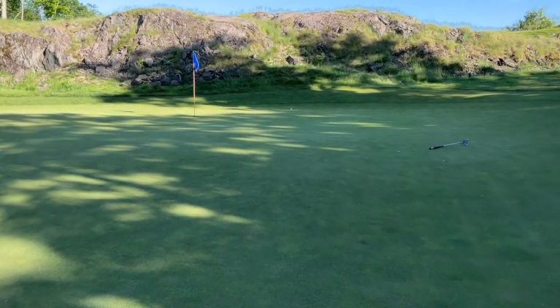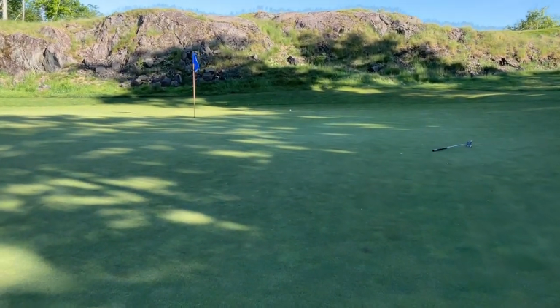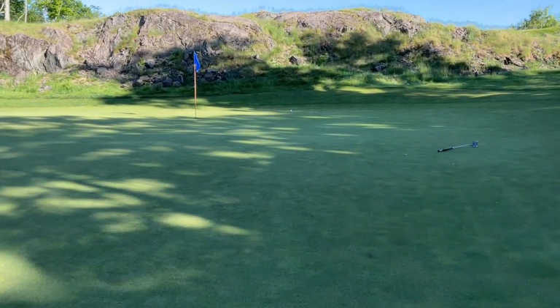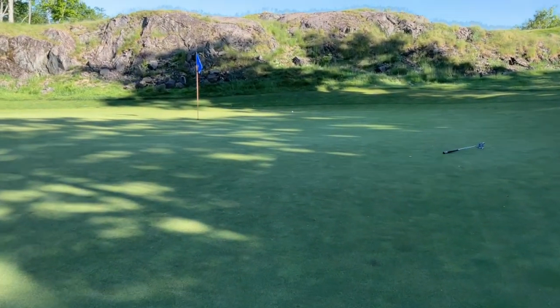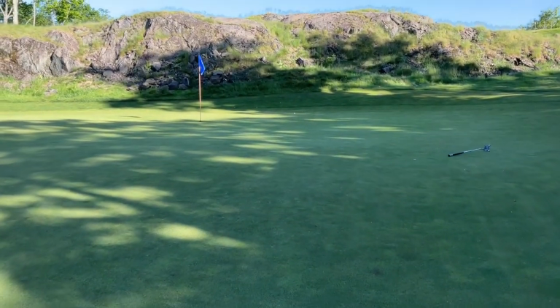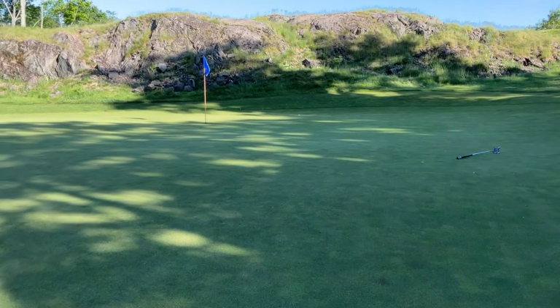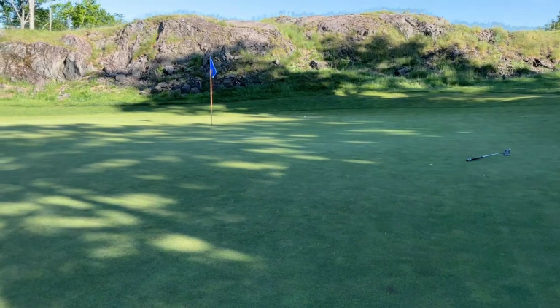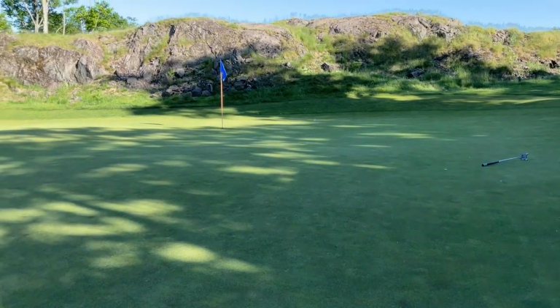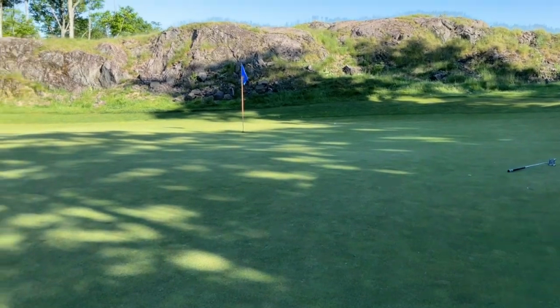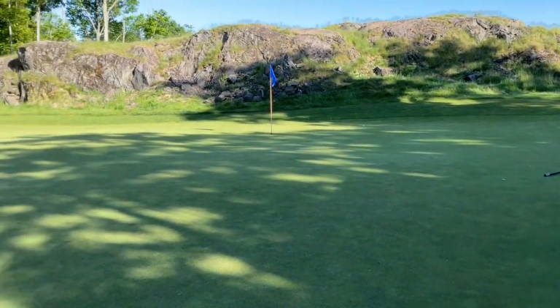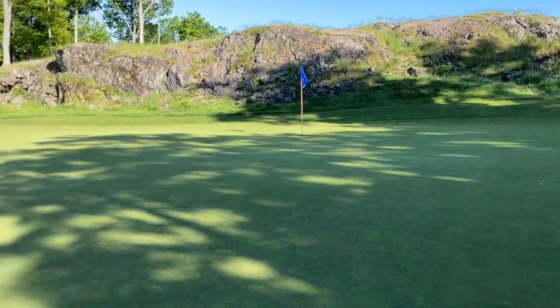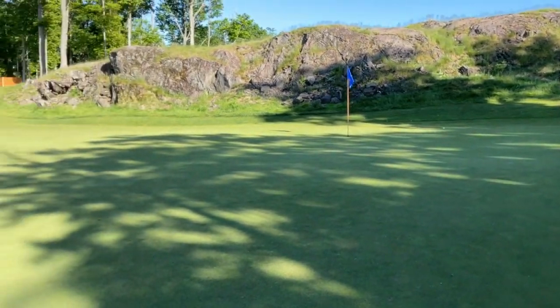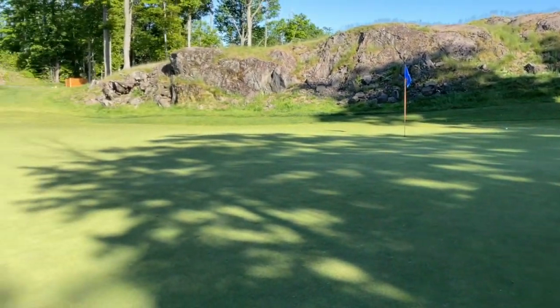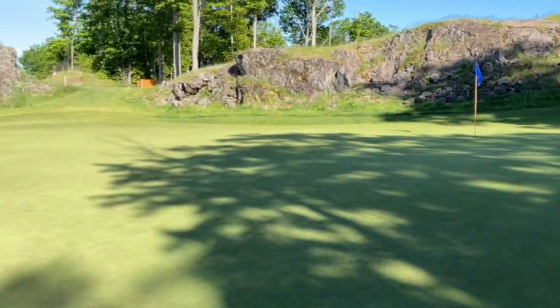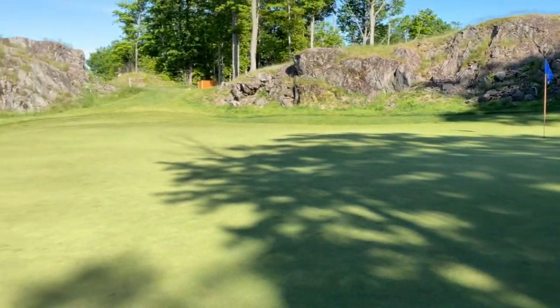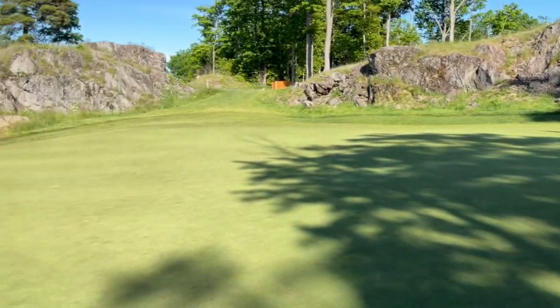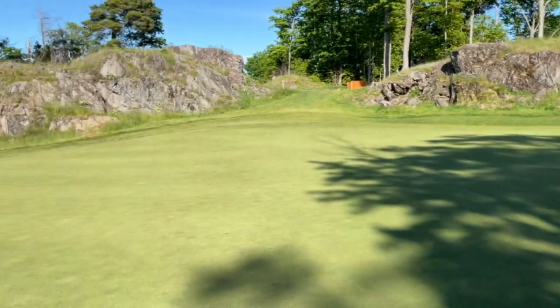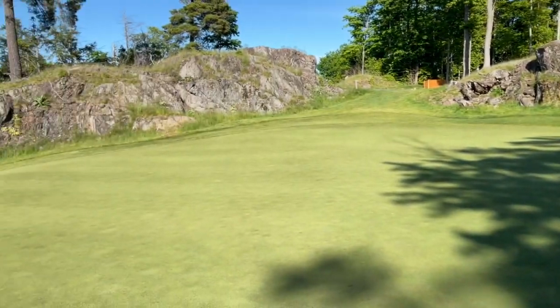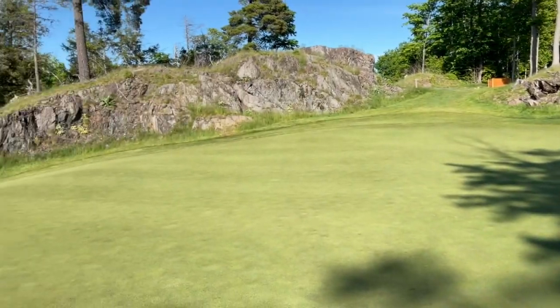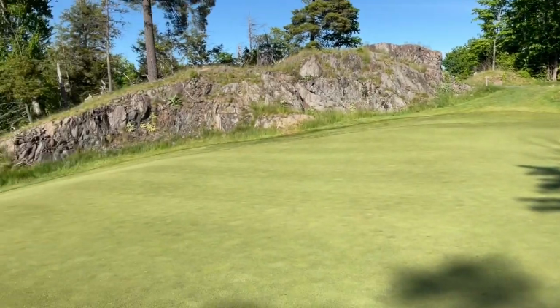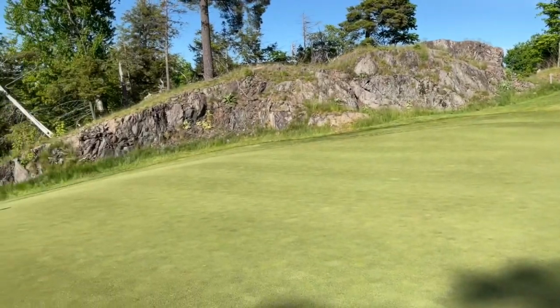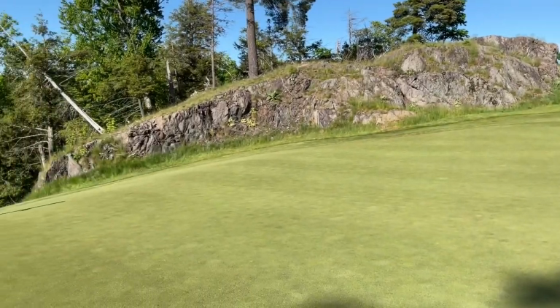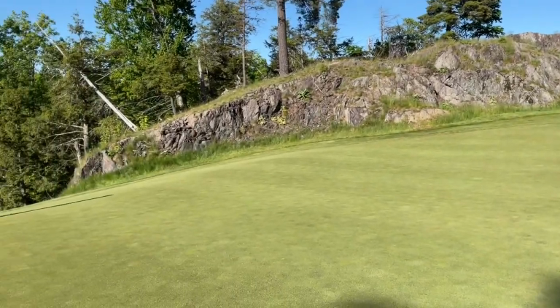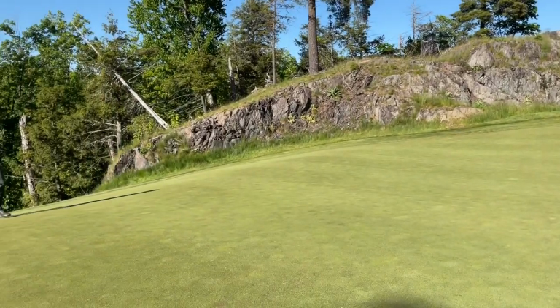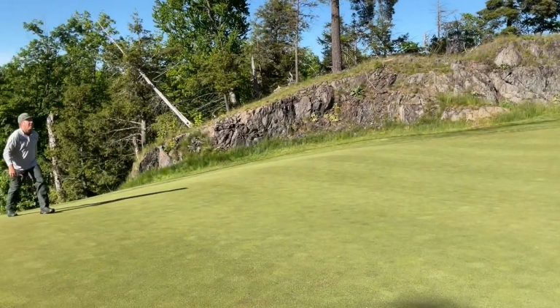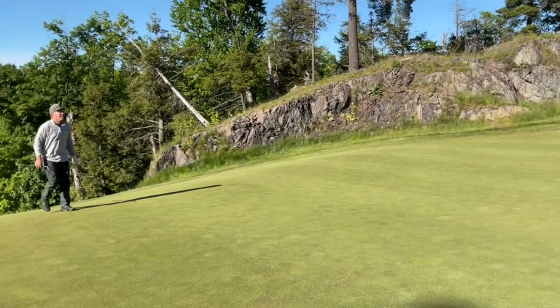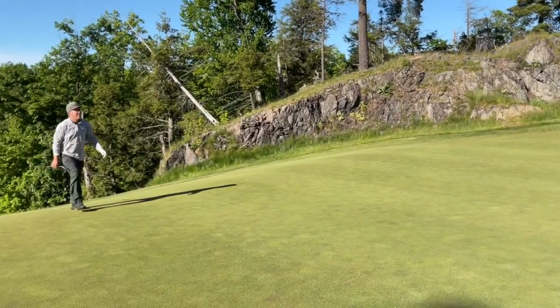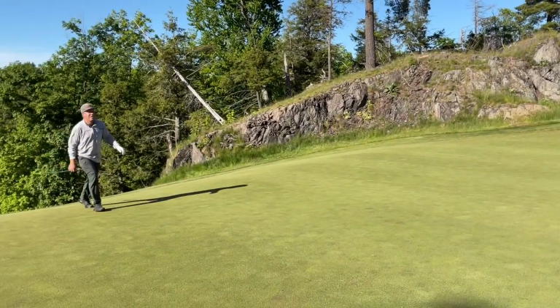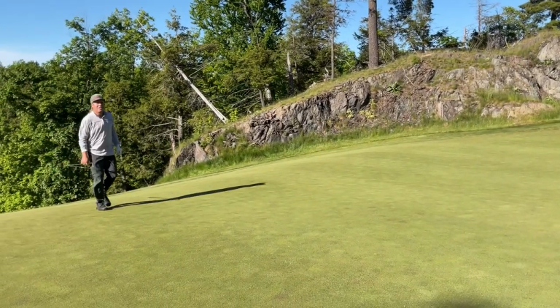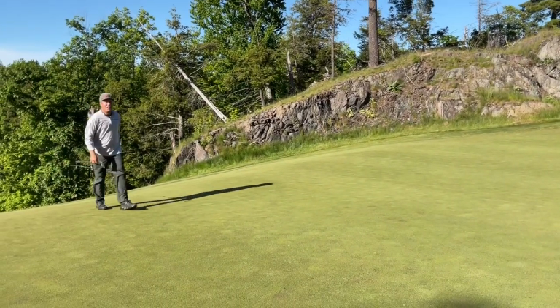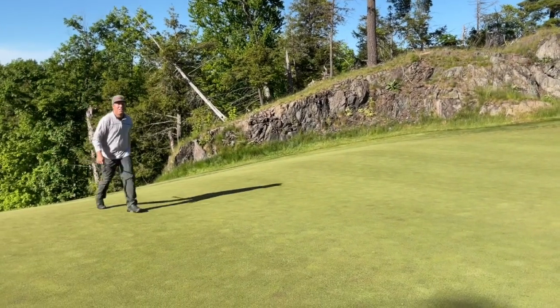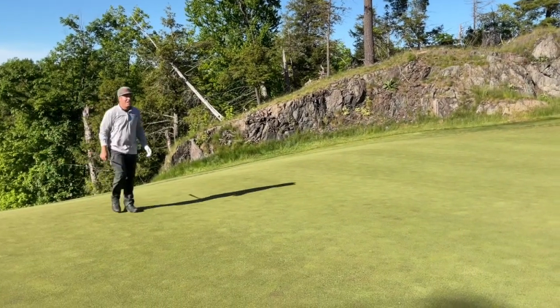A lot of the greens had these extreme undulations on them. They turned out to be helpful for me the first time seeing the course.